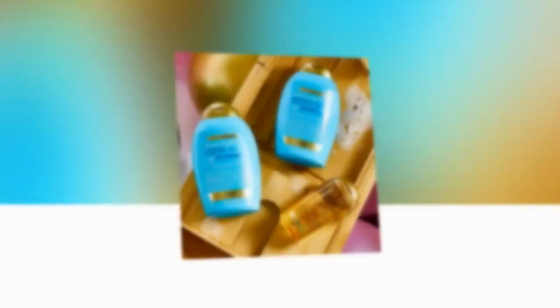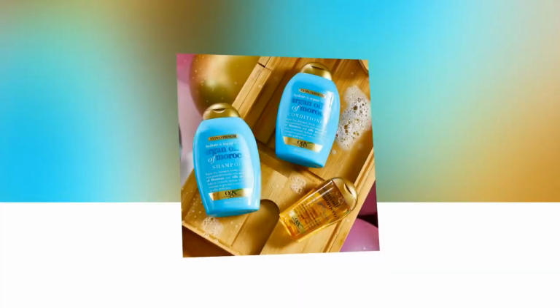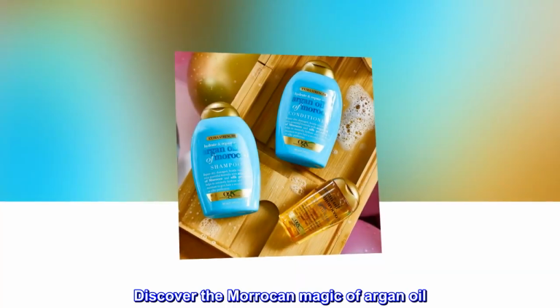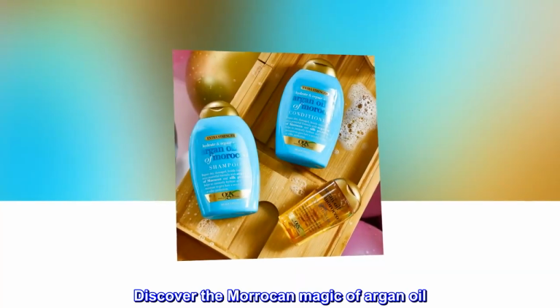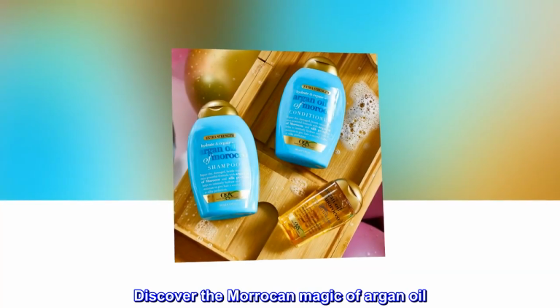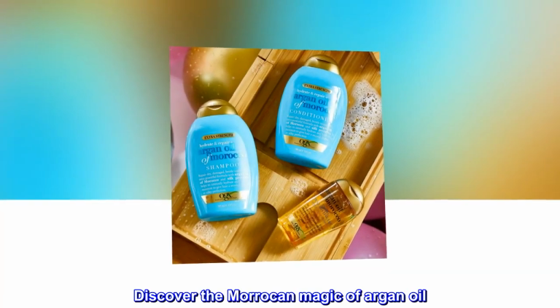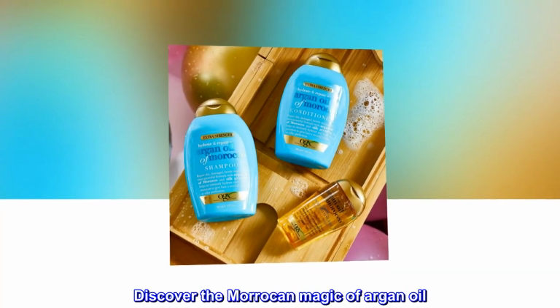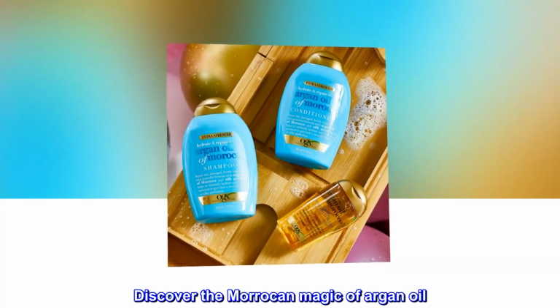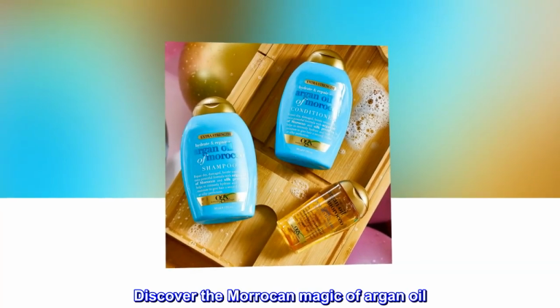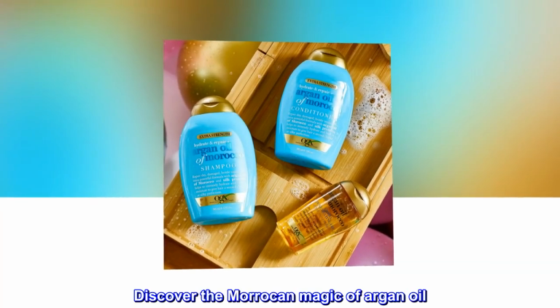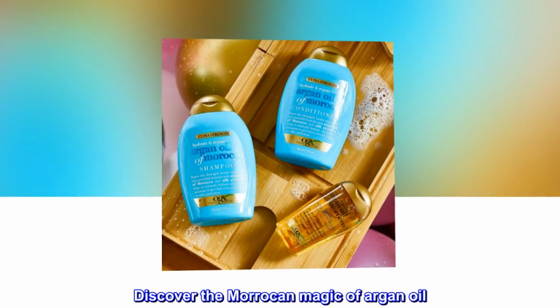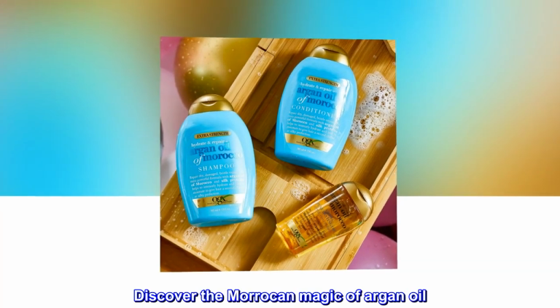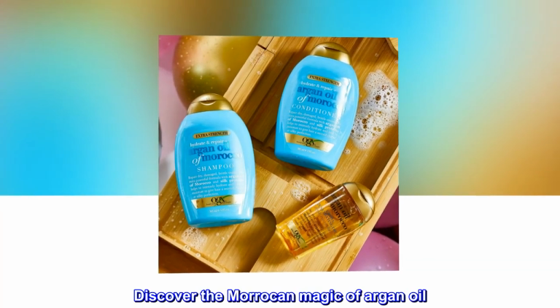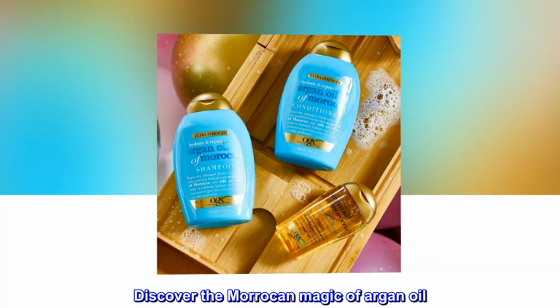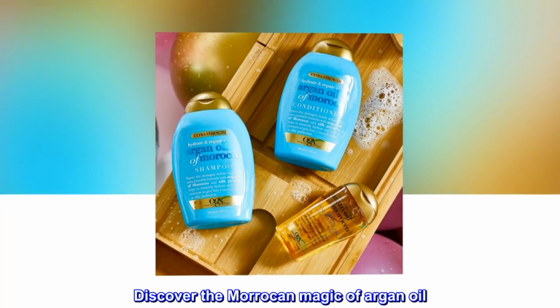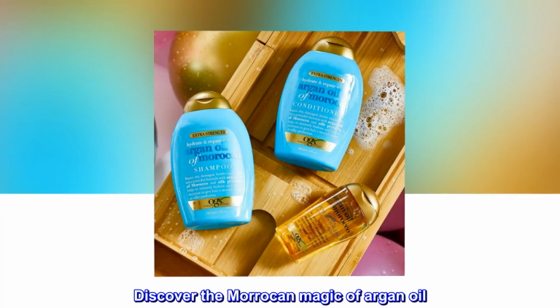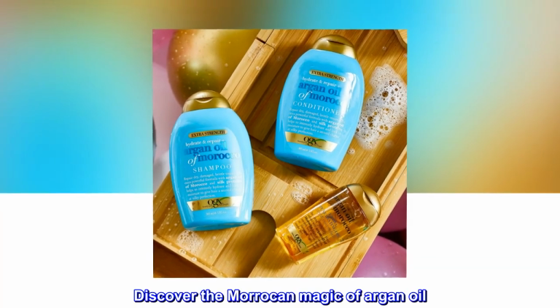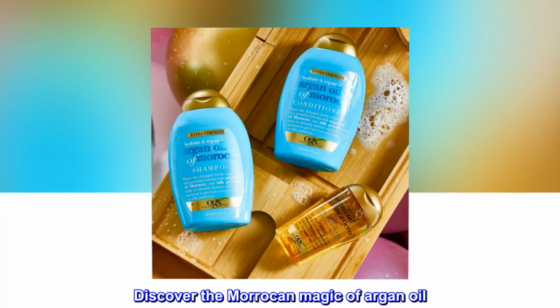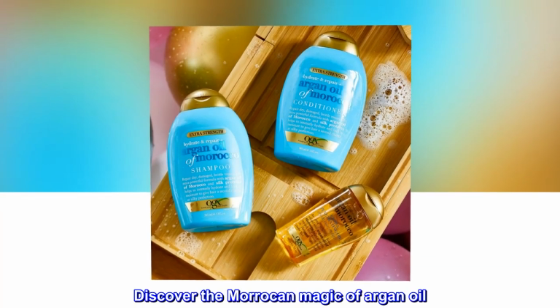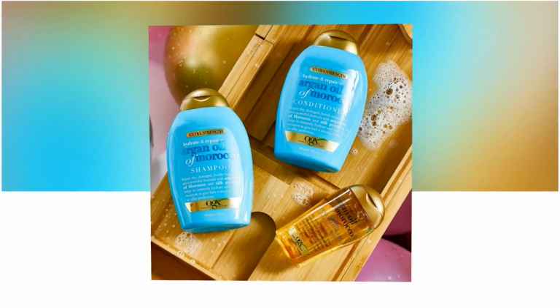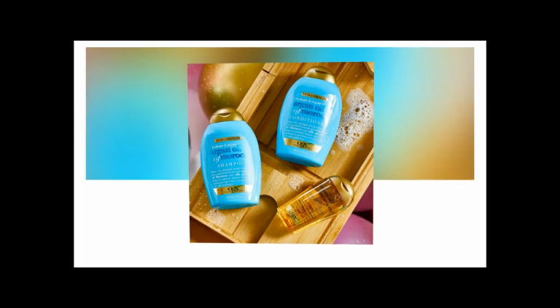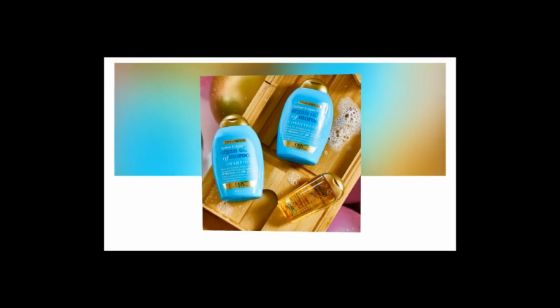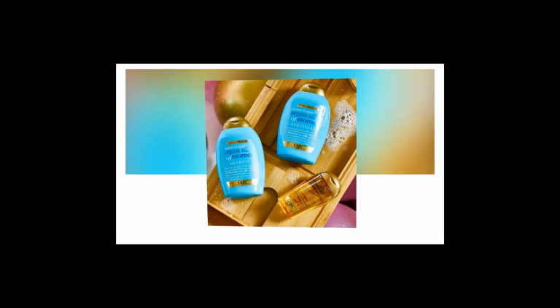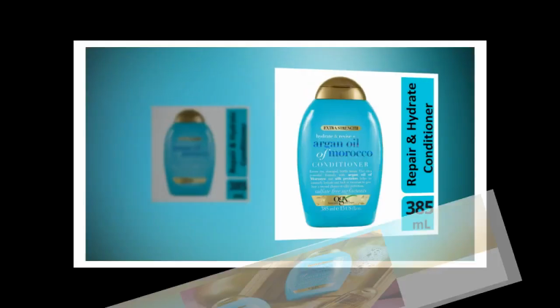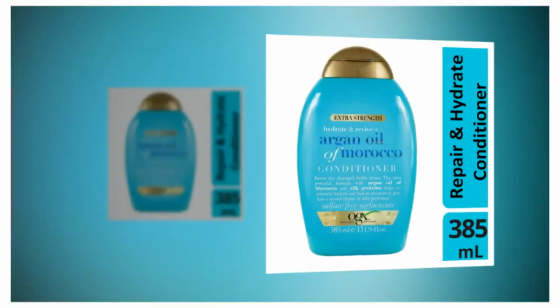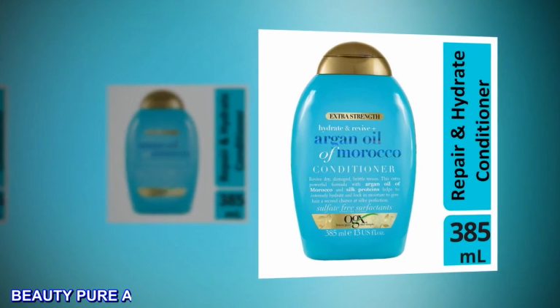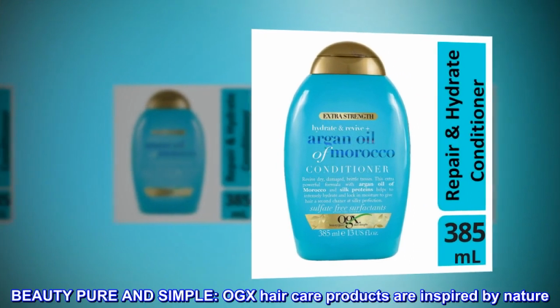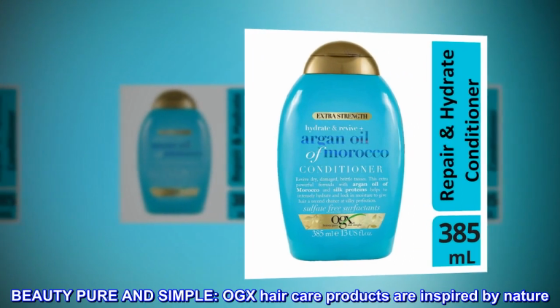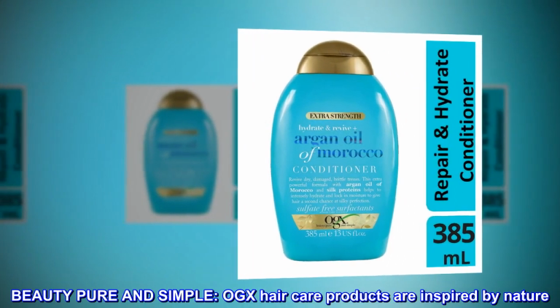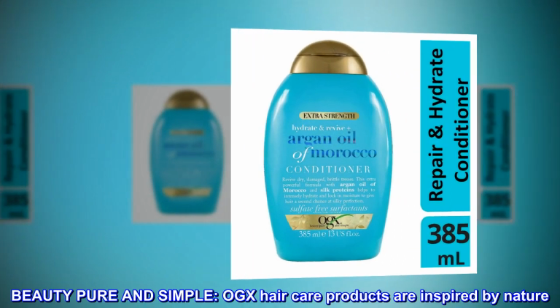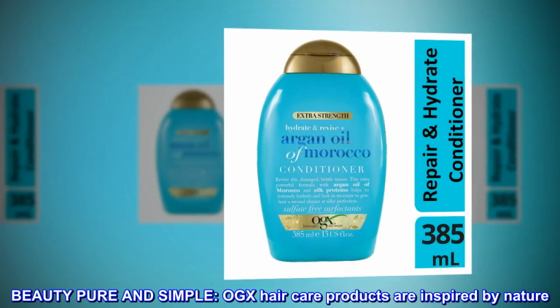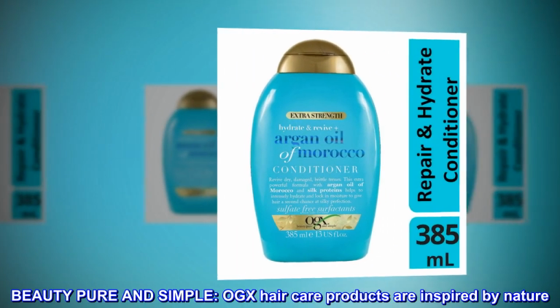Discover the Moroccan magic of argan oil. Beauty, pure and simple.